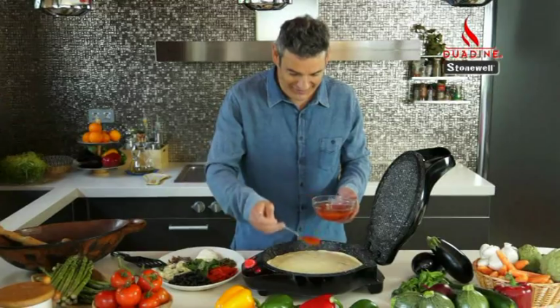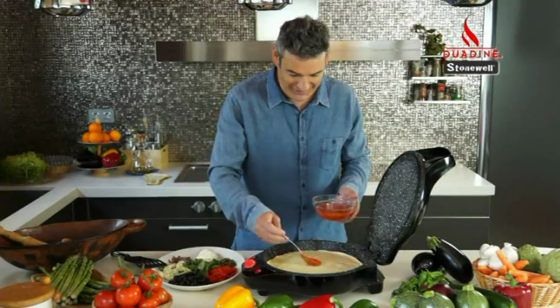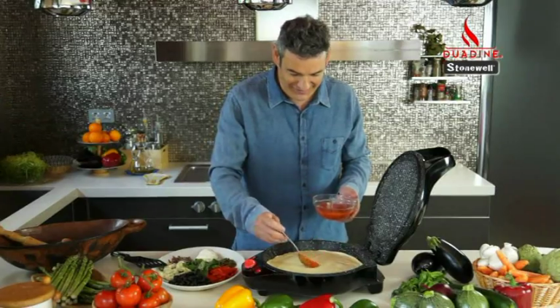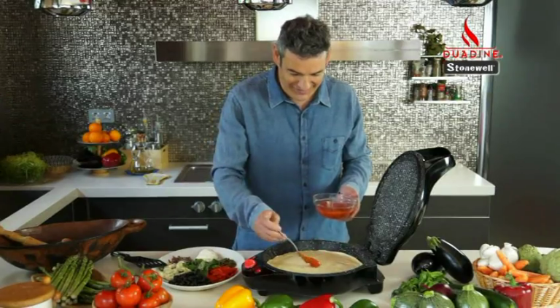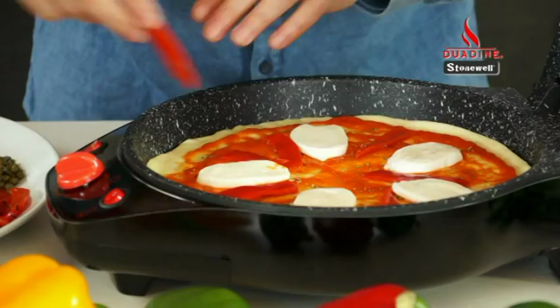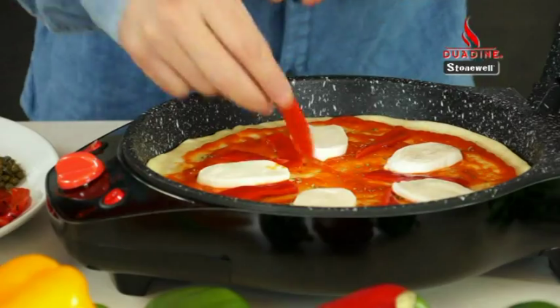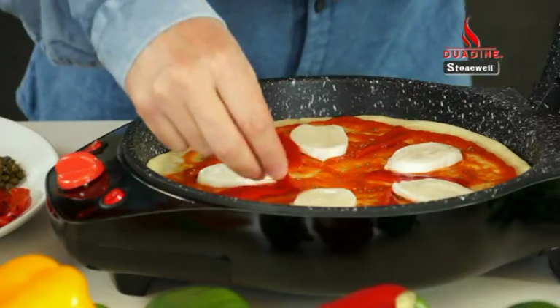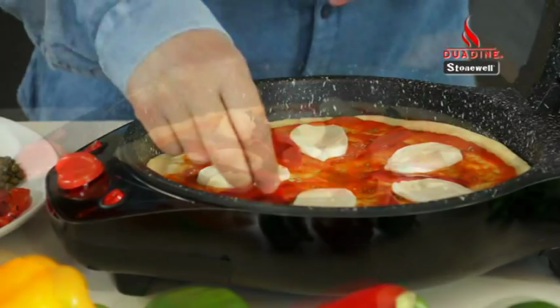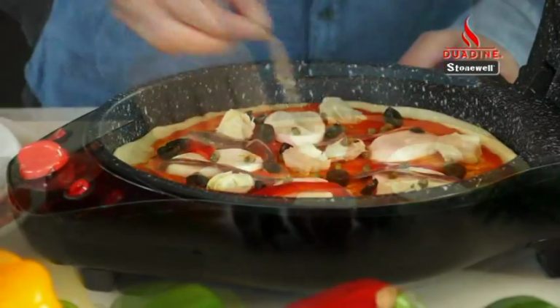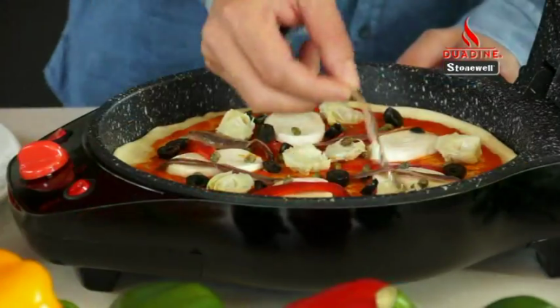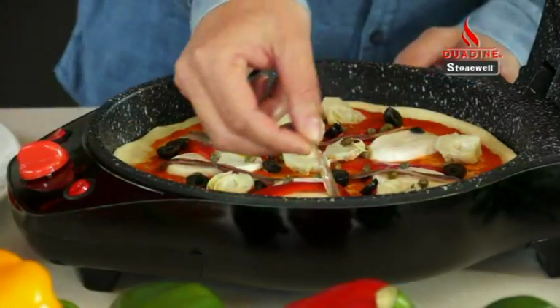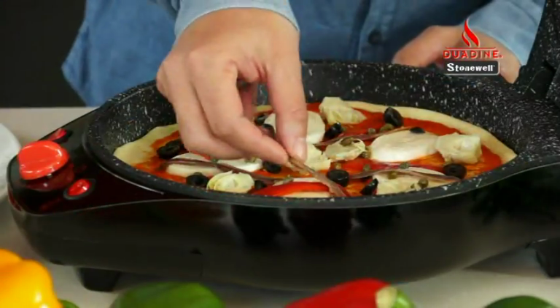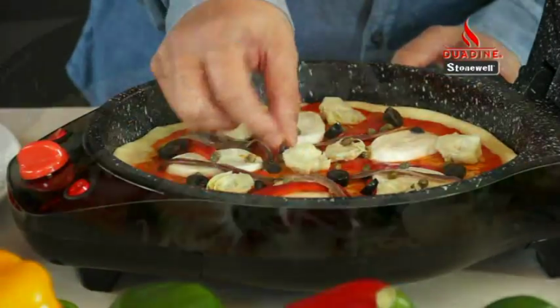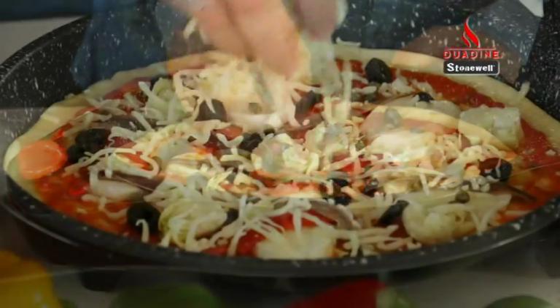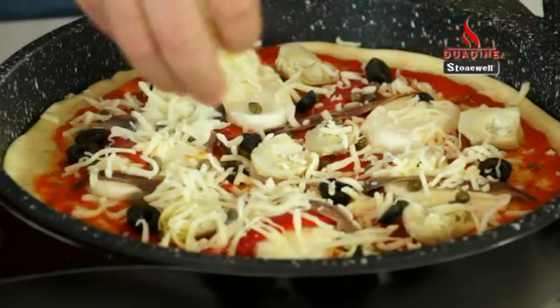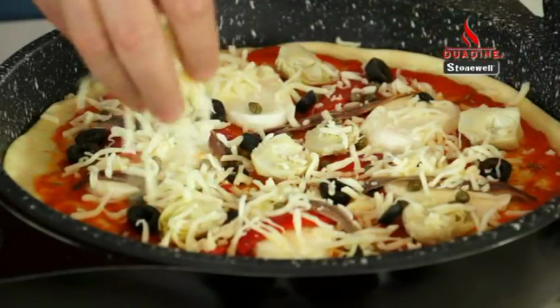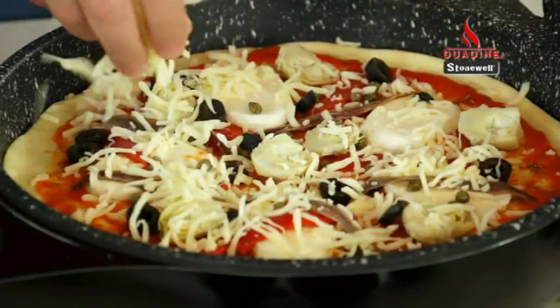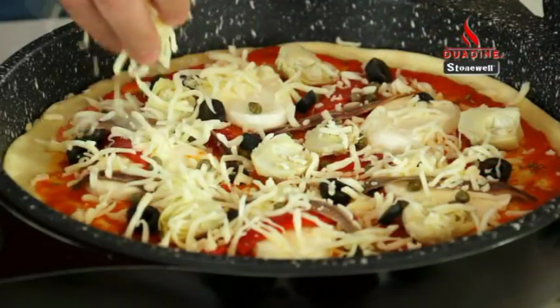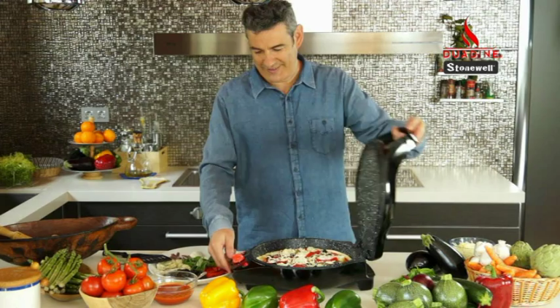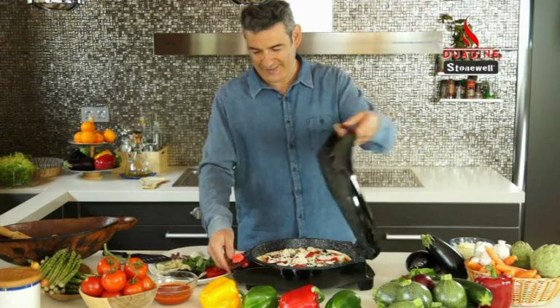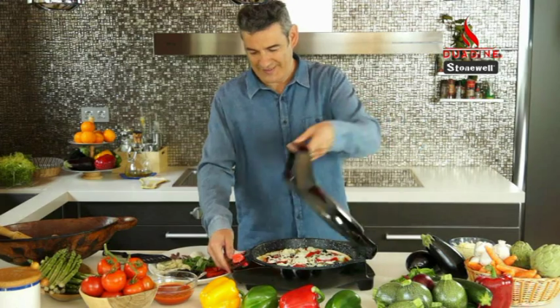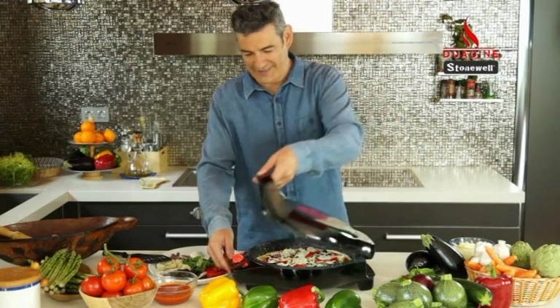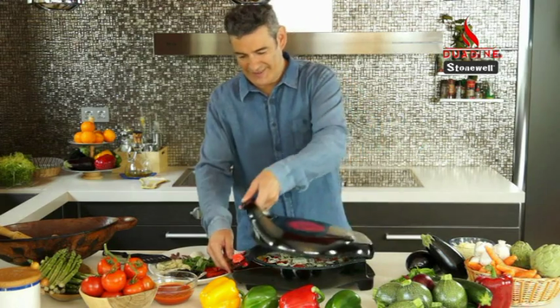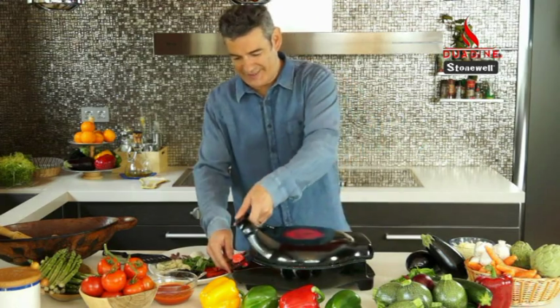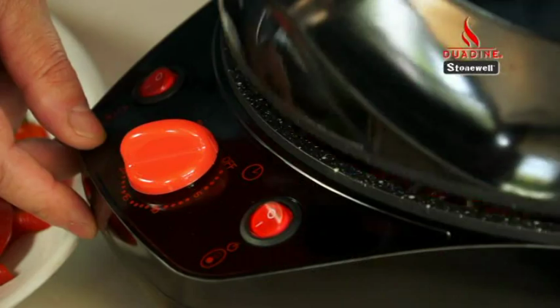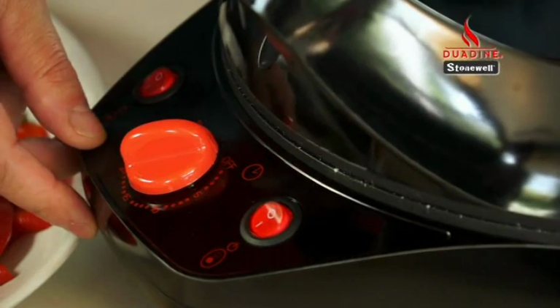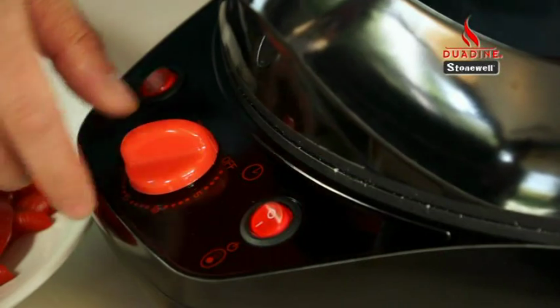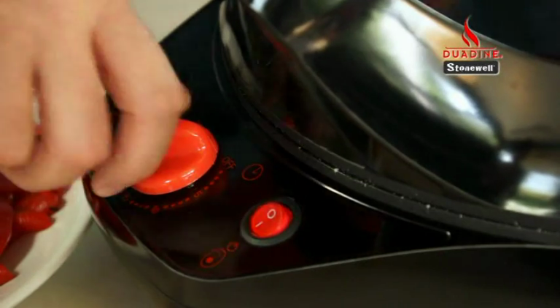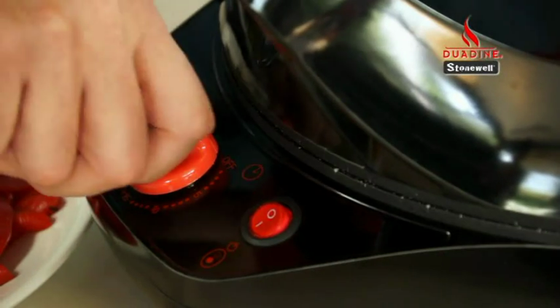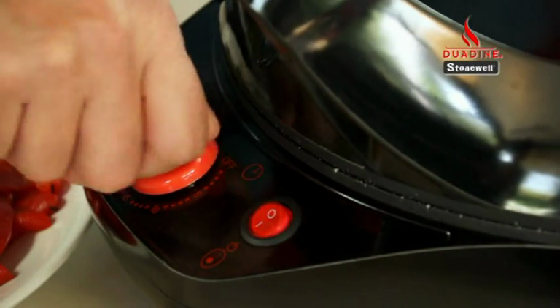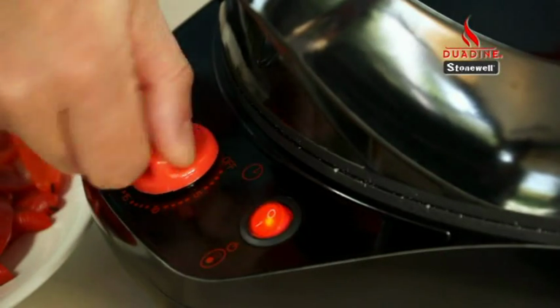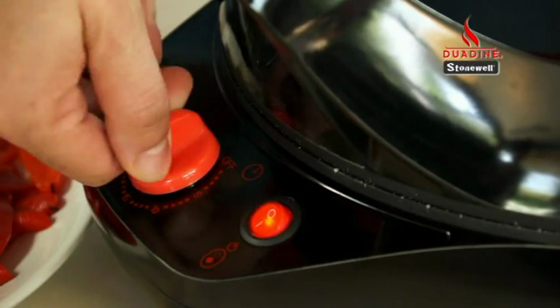You can easily prepare the most delicious and healthy dishes. Look how you can quickly prepare a wonderful Four Seasons Pizza. Close the lid to get that unique stone oven effect.